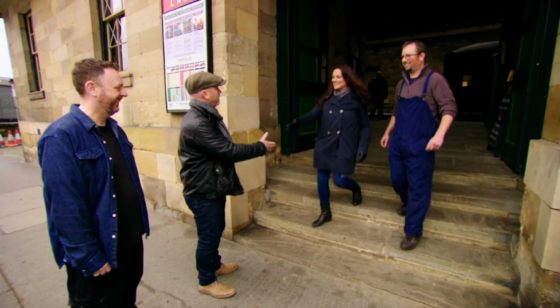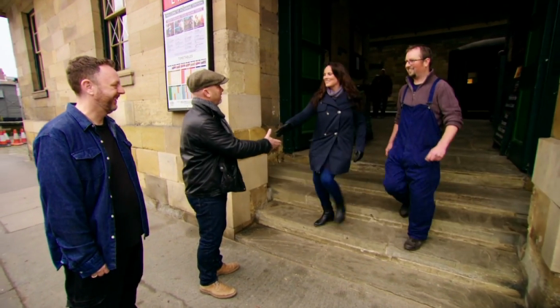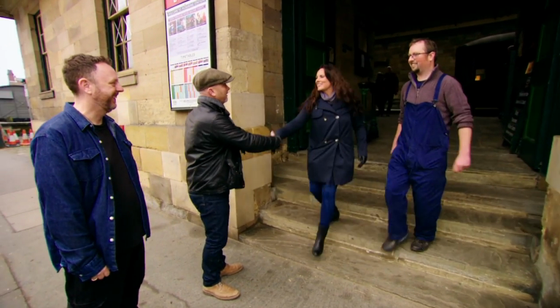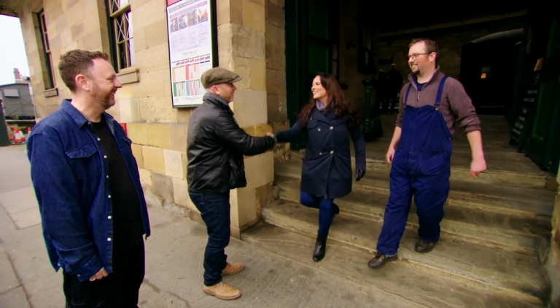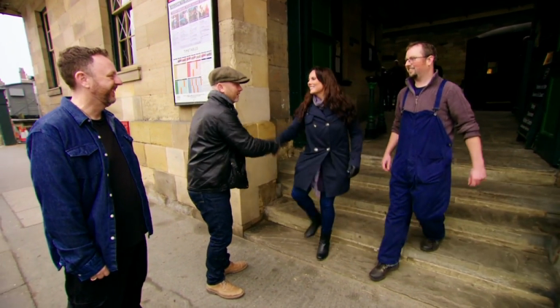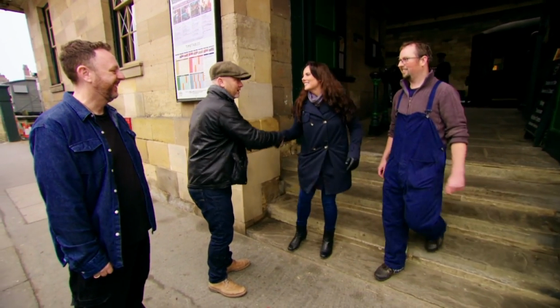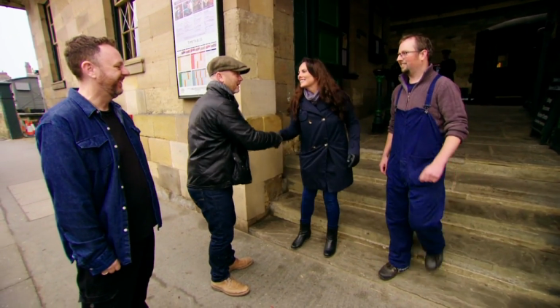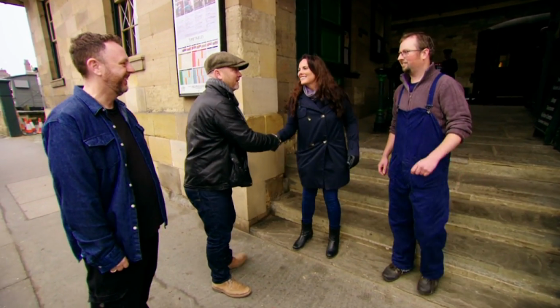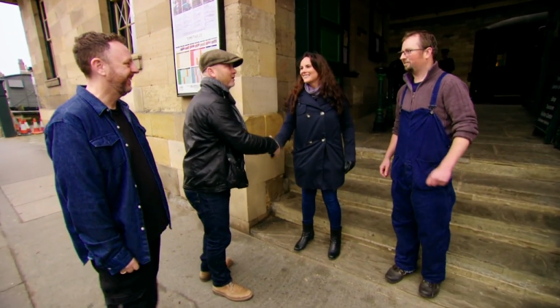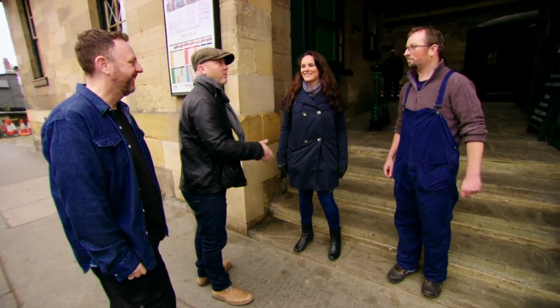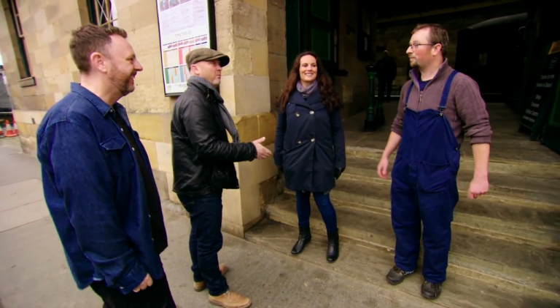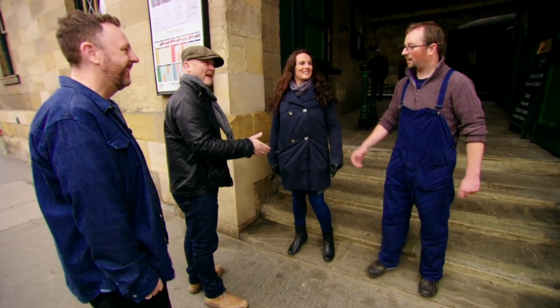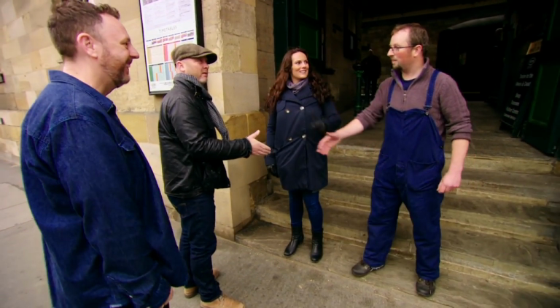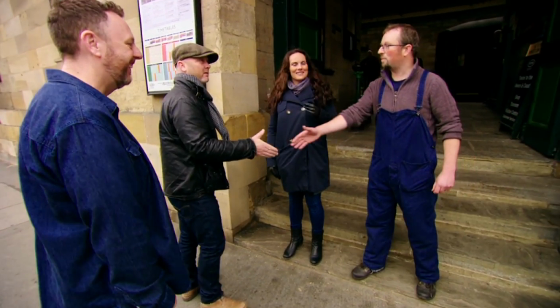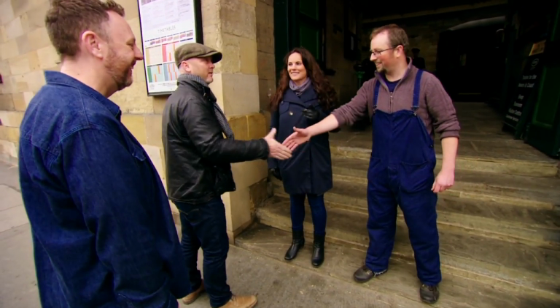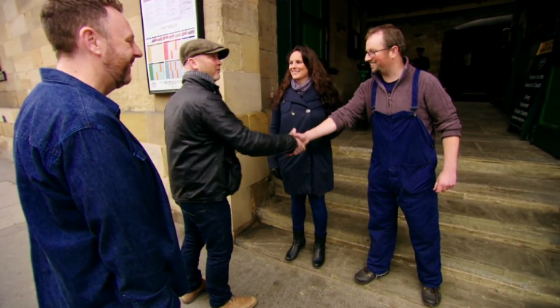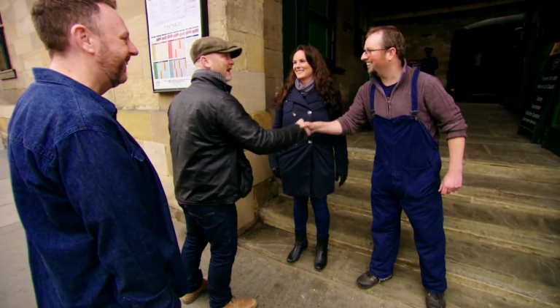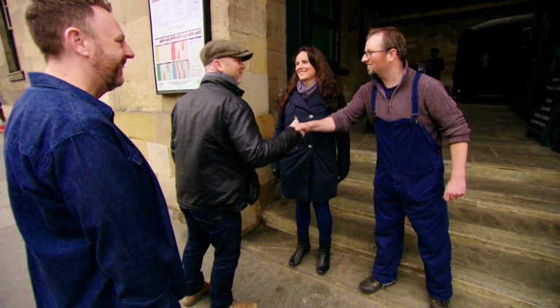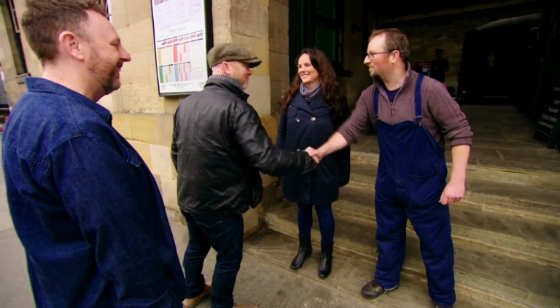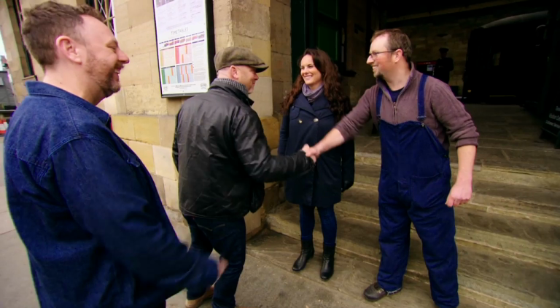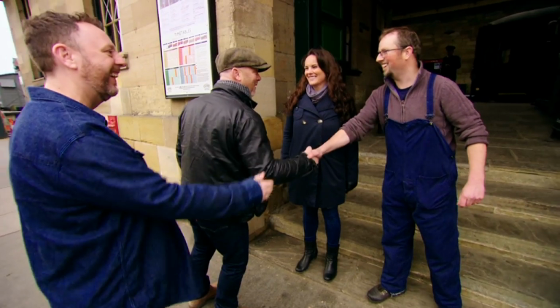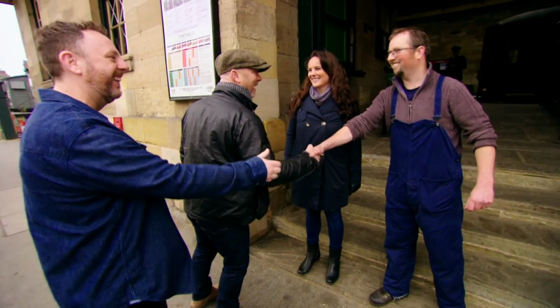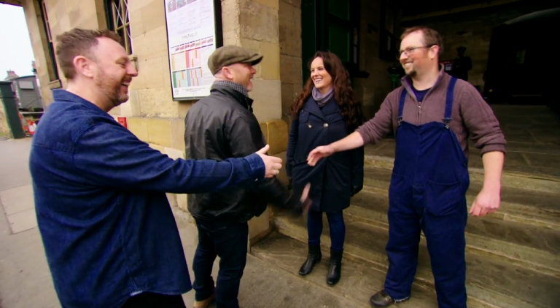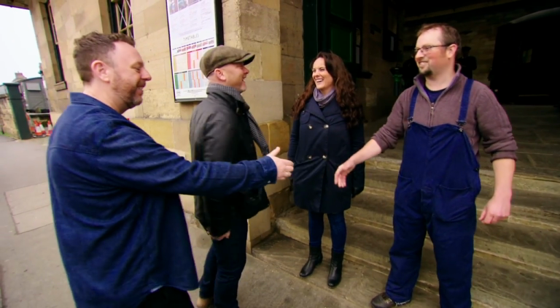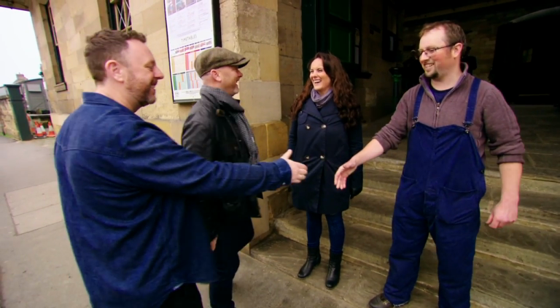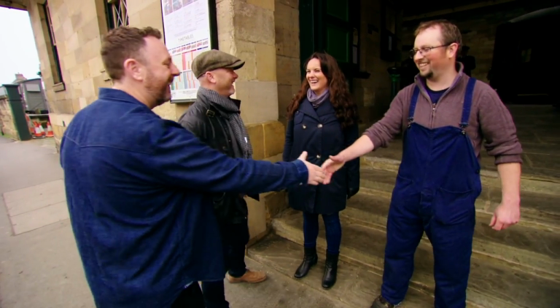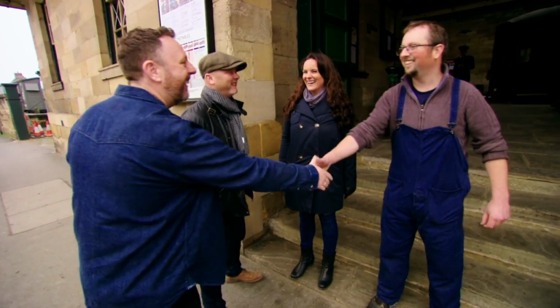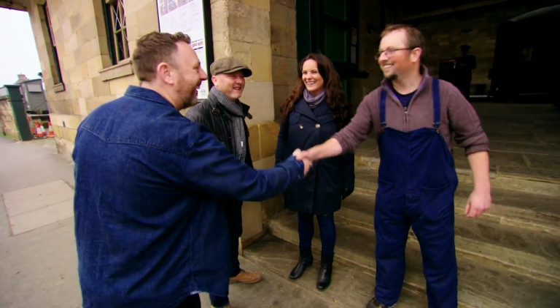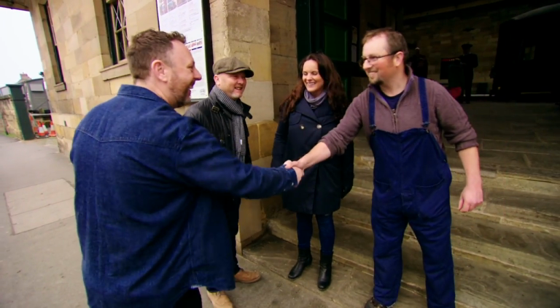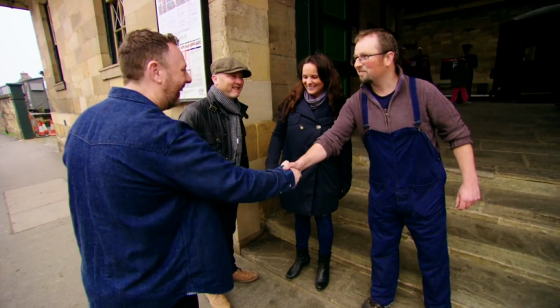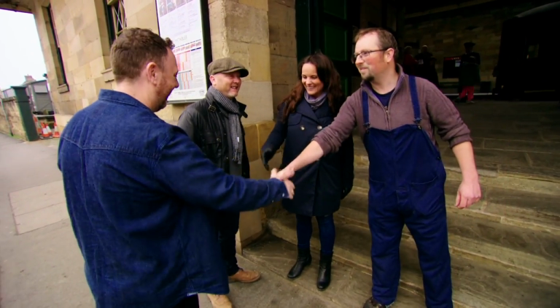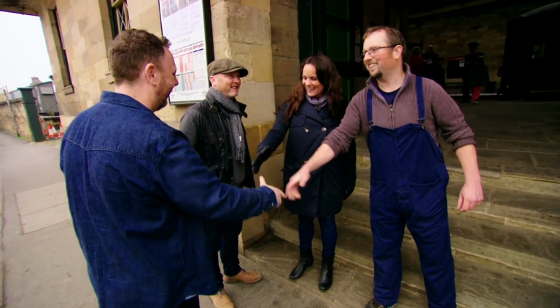Nice to meet you. How are you doing? Really? Yeah. Nice to meet you. How are you doing?